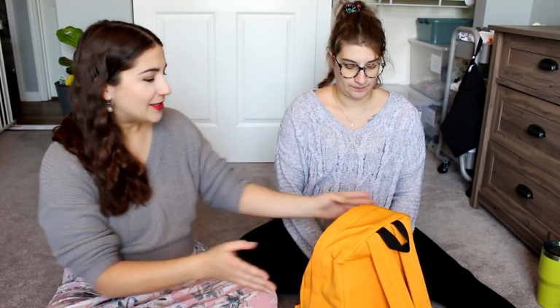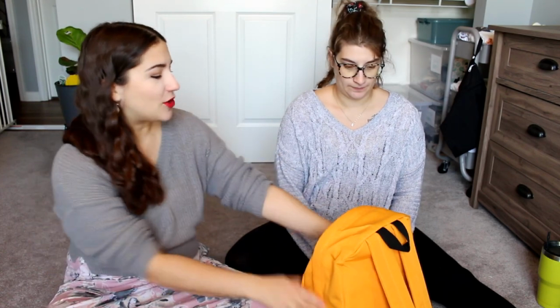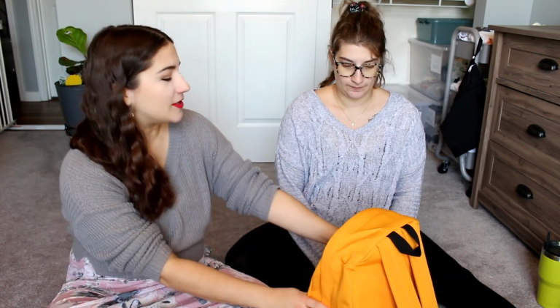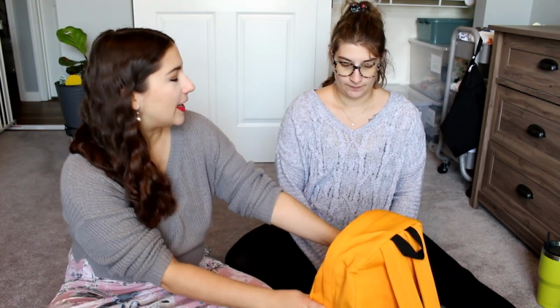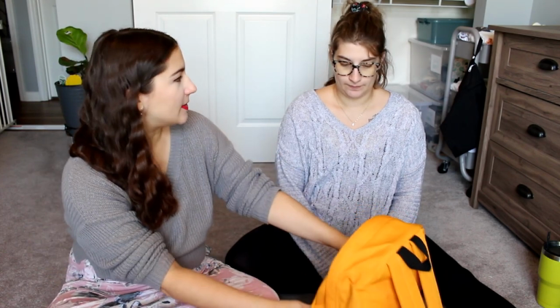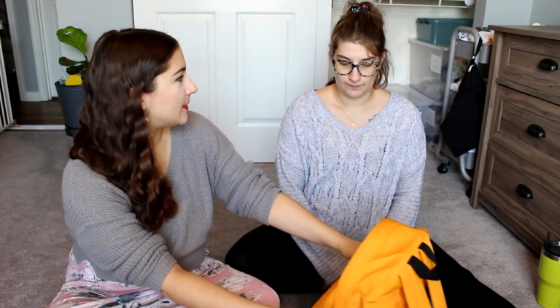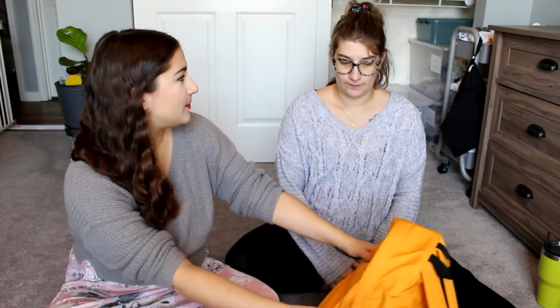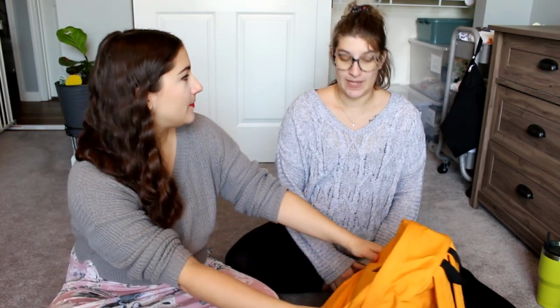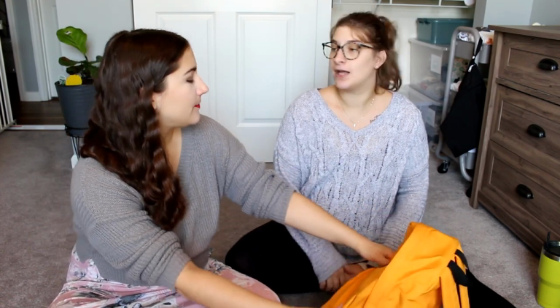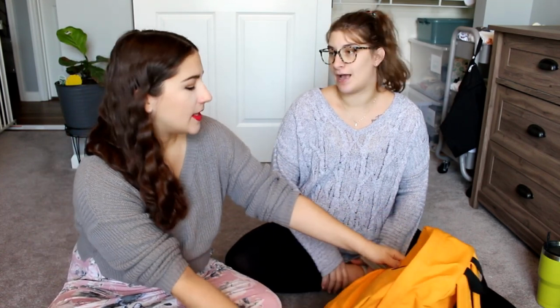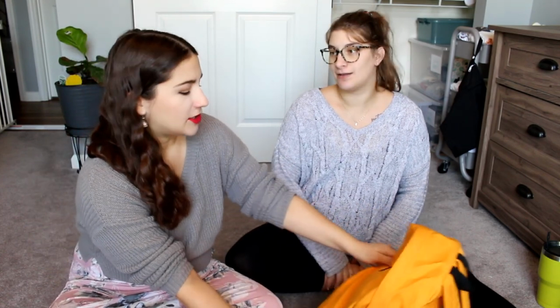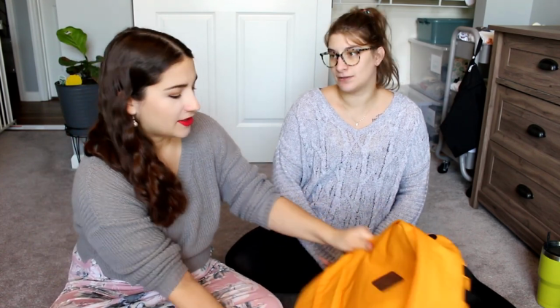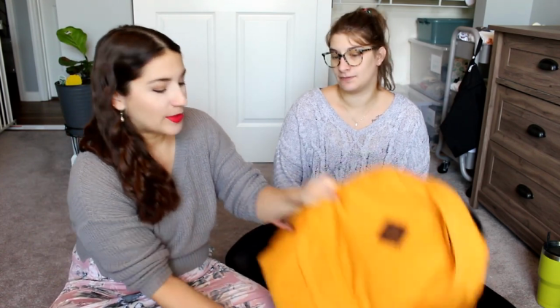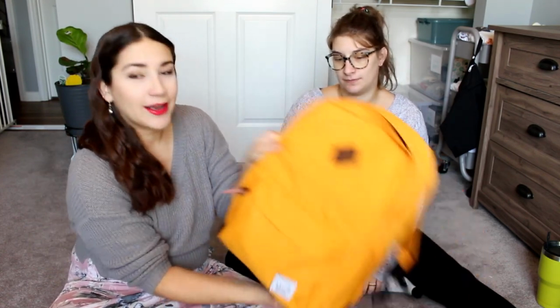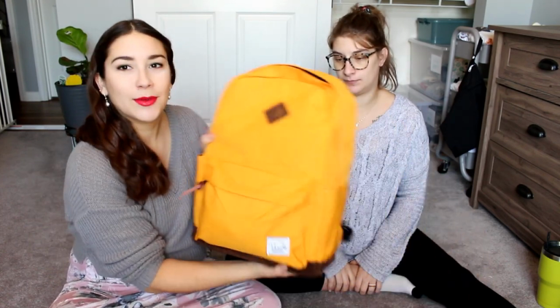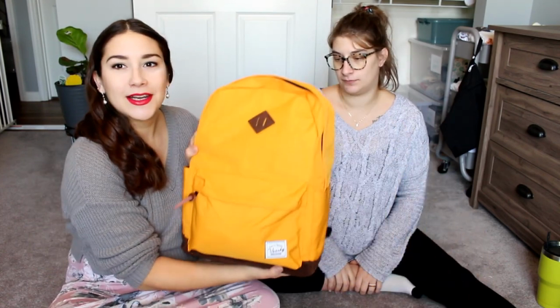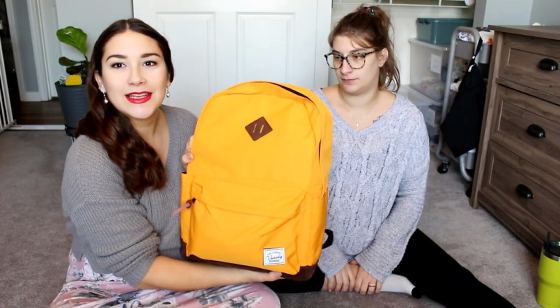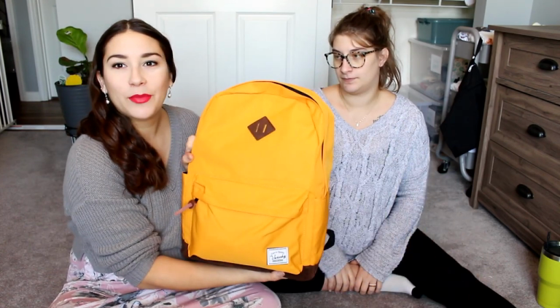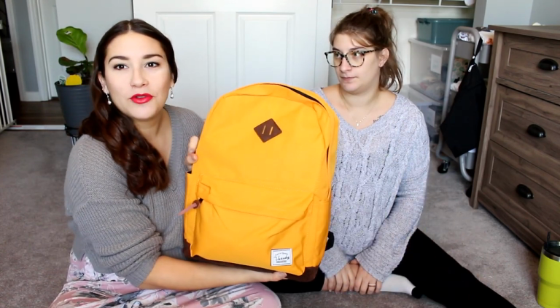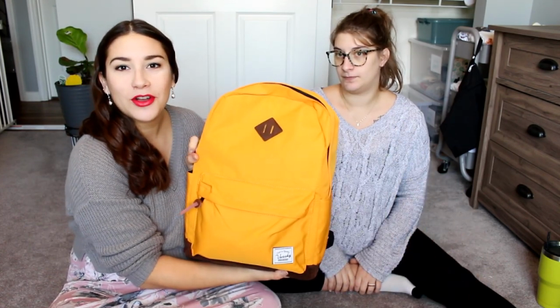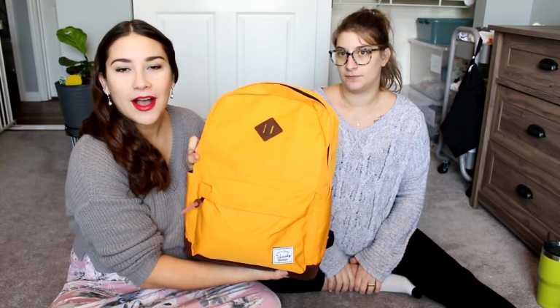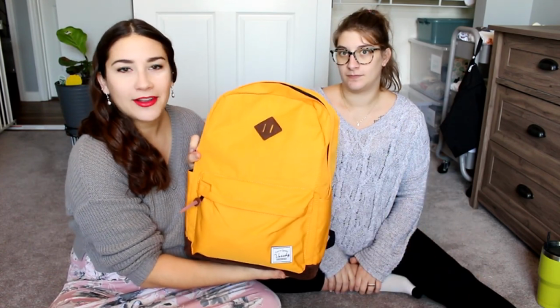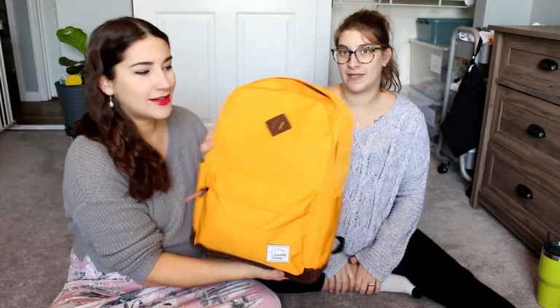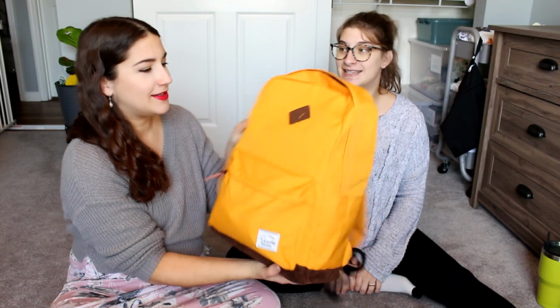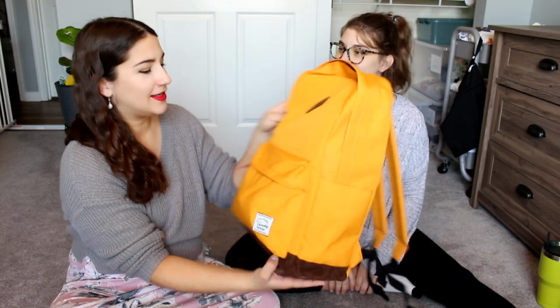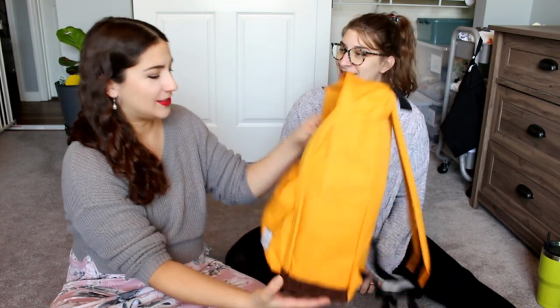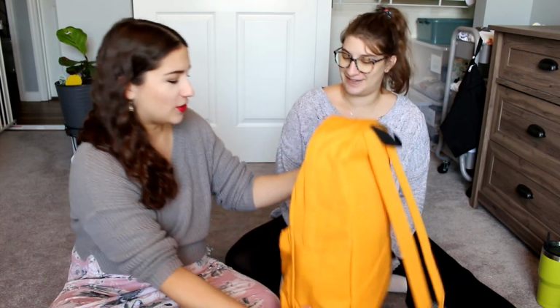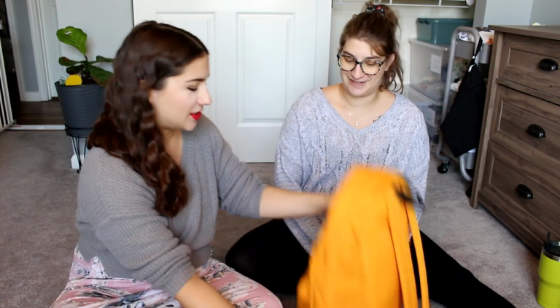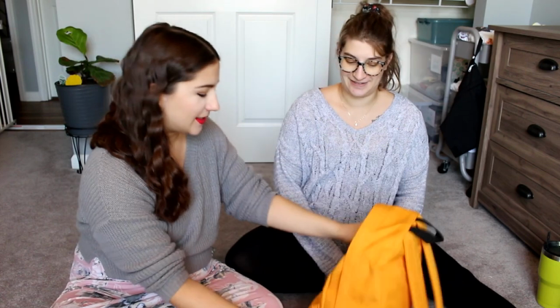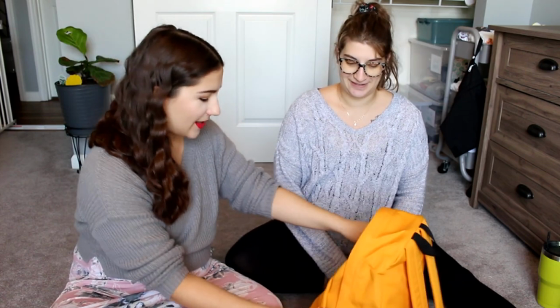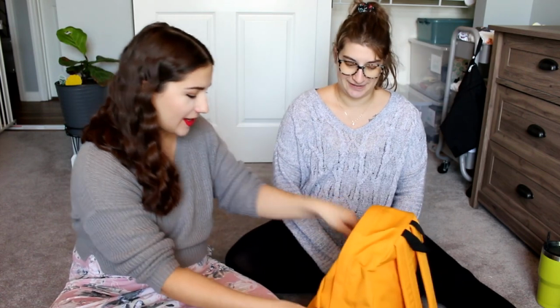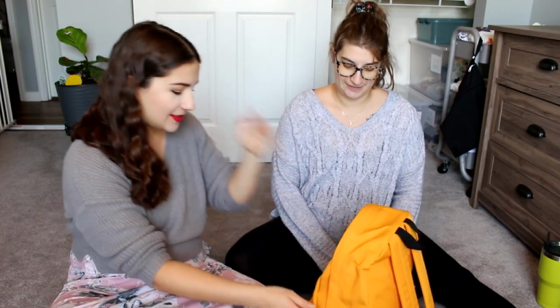She got this bag on Amazon. Isn't that a beautiful color? It's gorgeous, I love it.